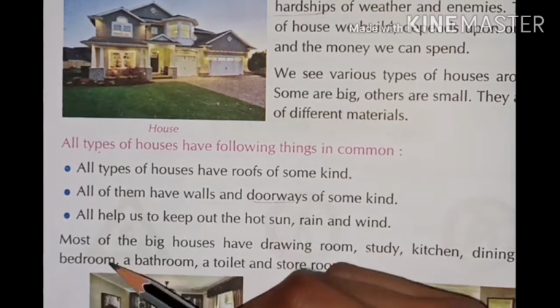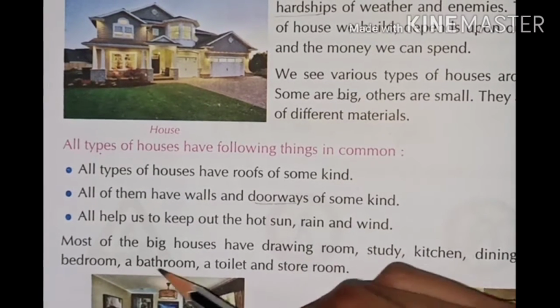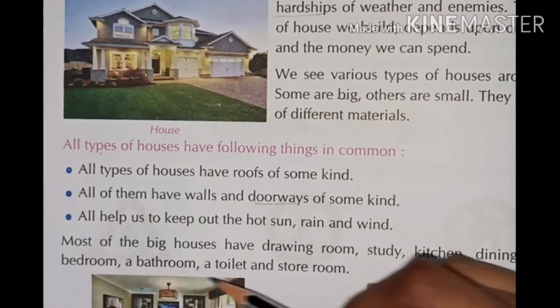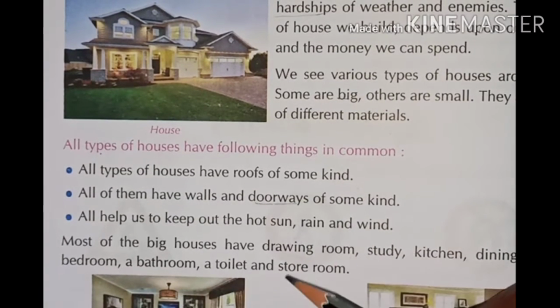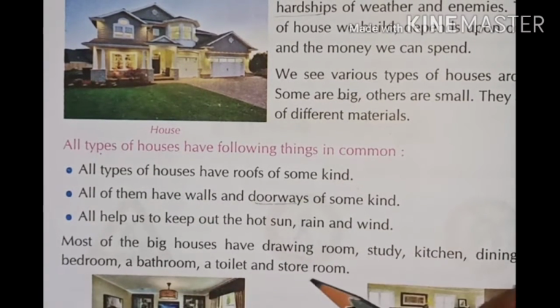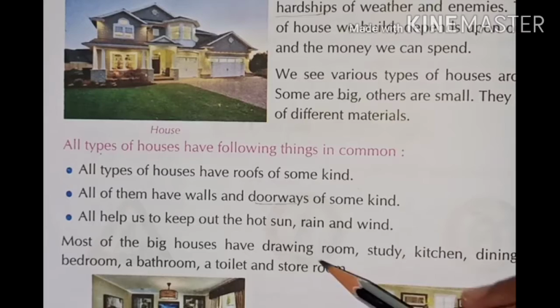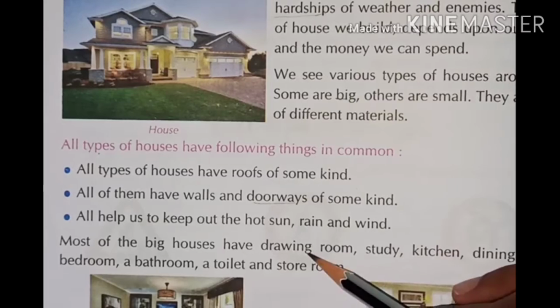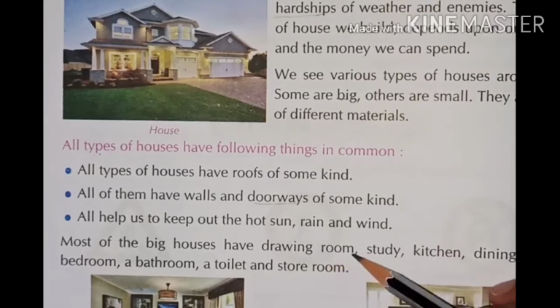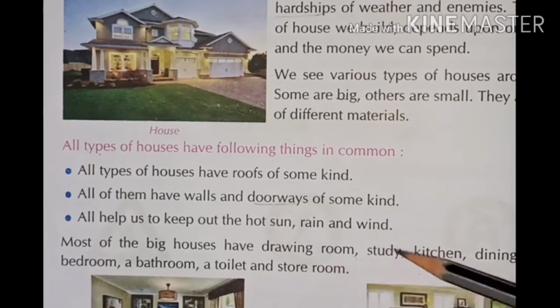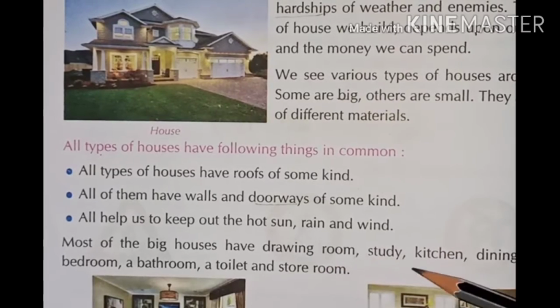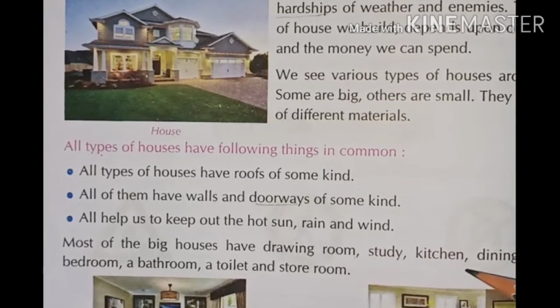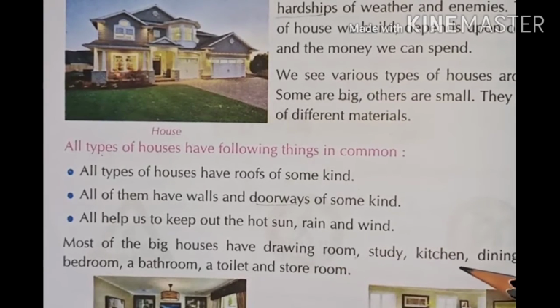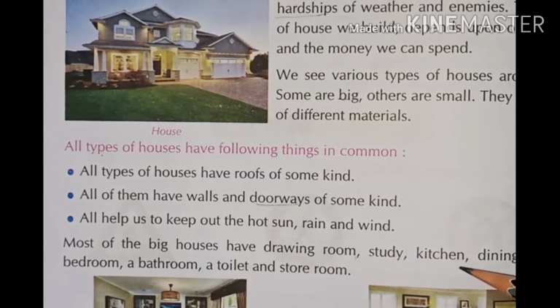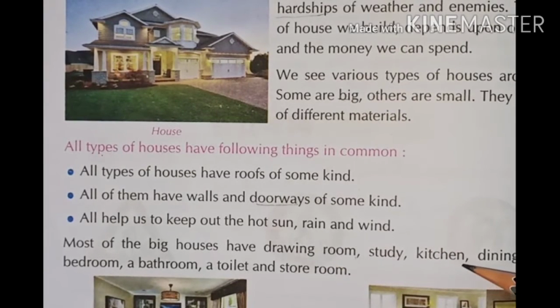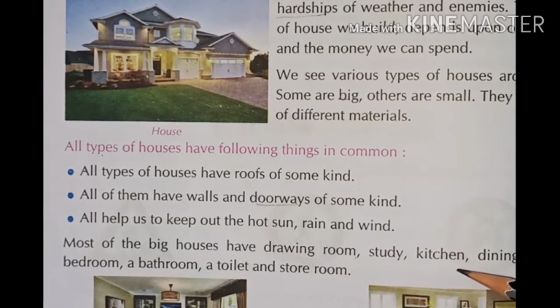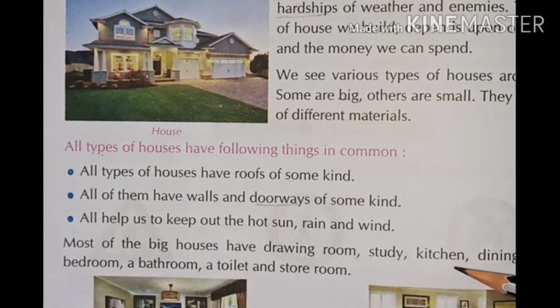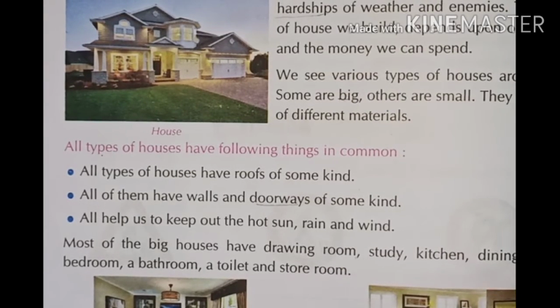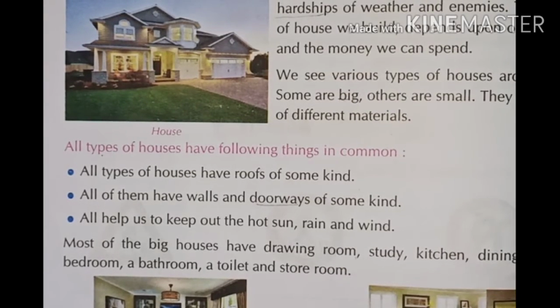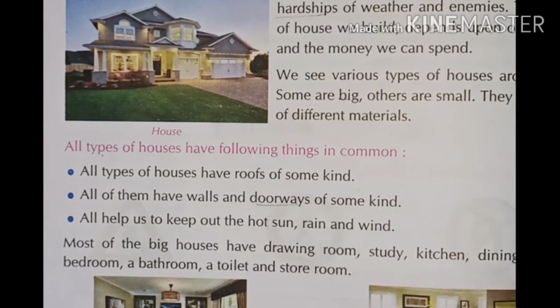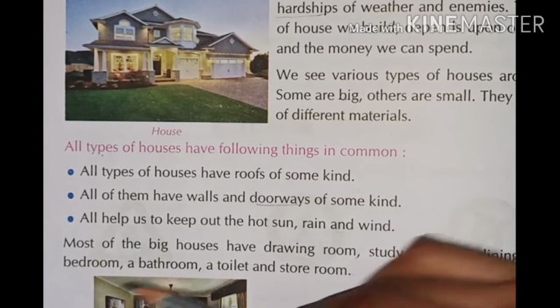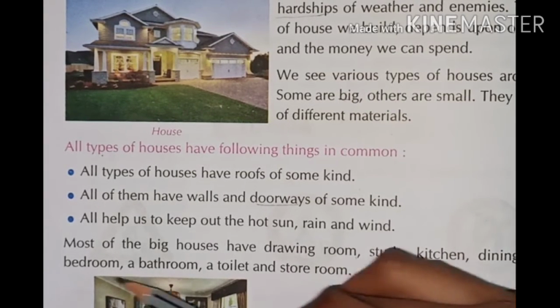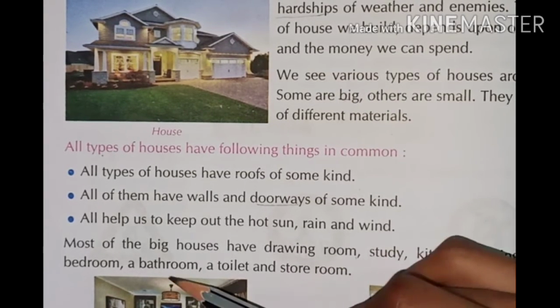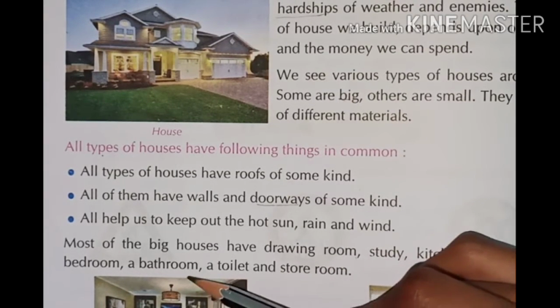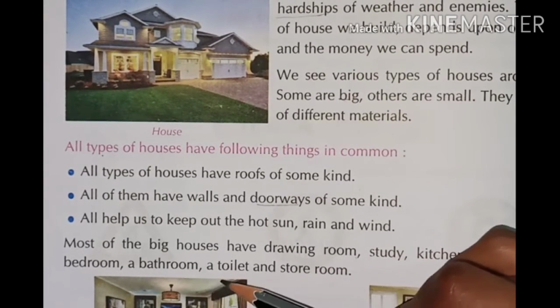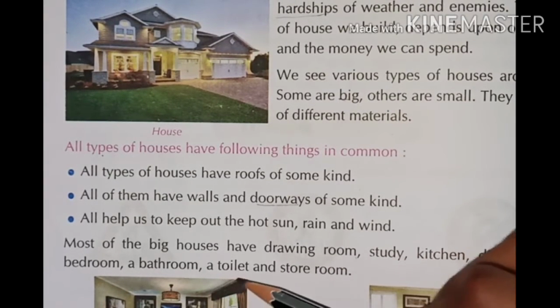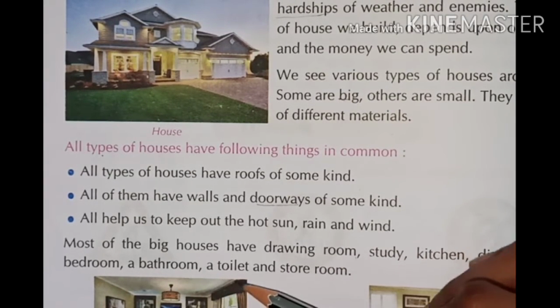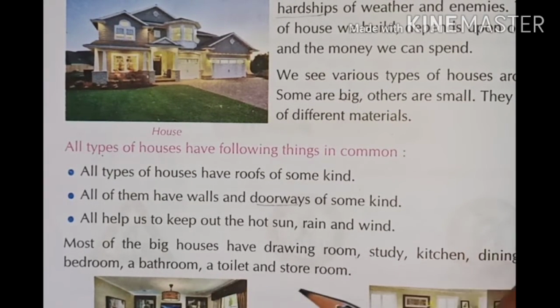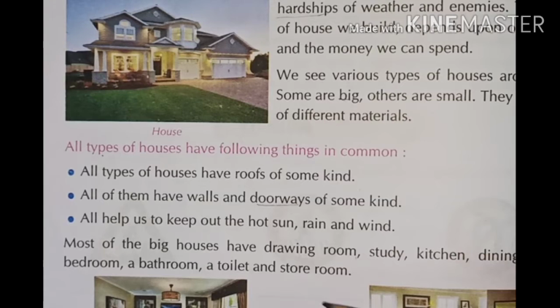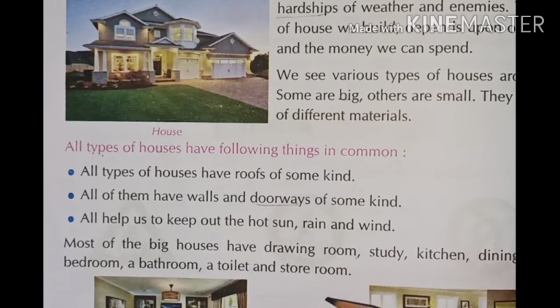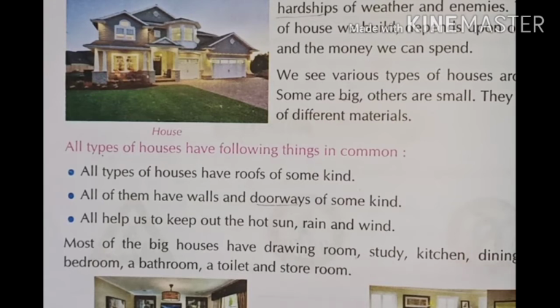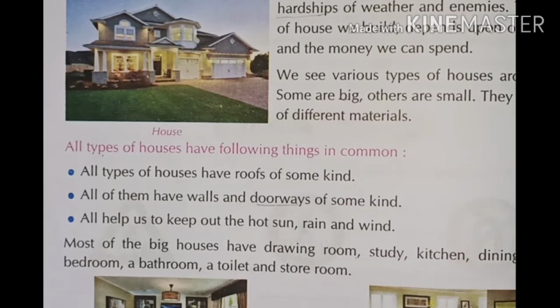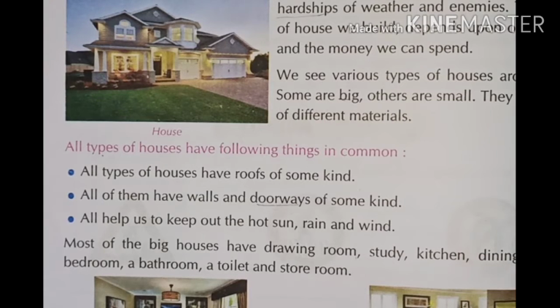Most of the big houses have a drawing room, study room, kitchen, dining room, bedroom, bathroom, toilet, and a store room.